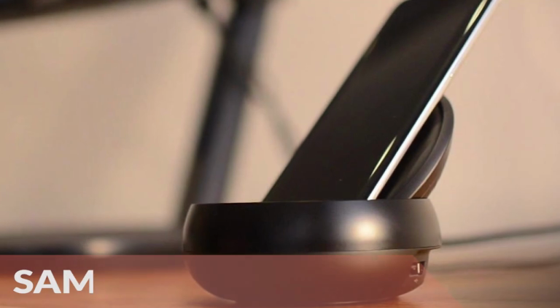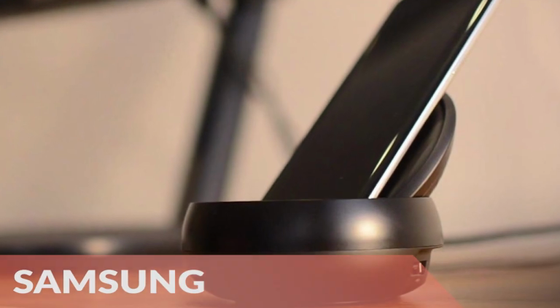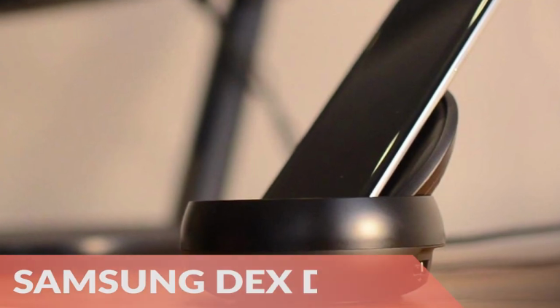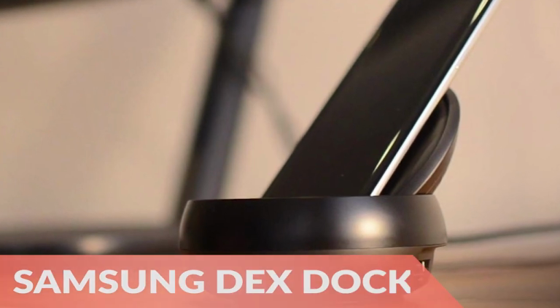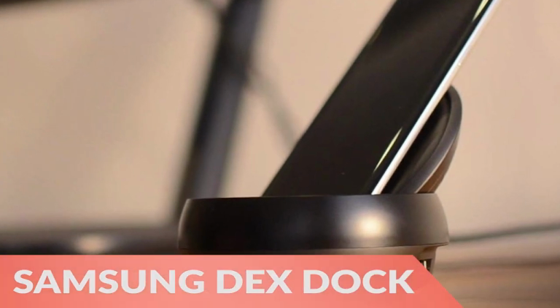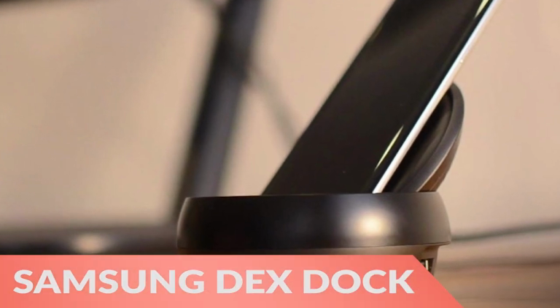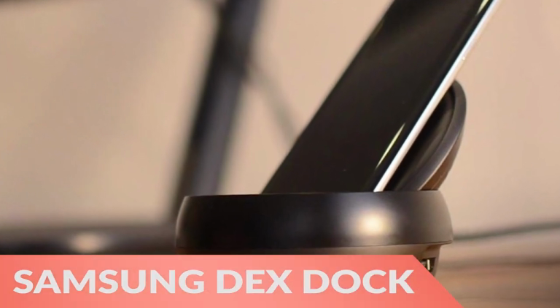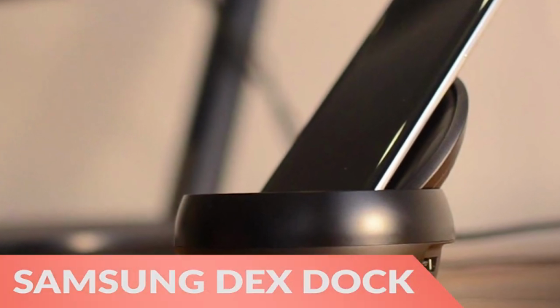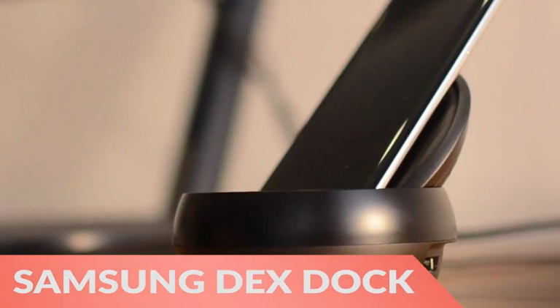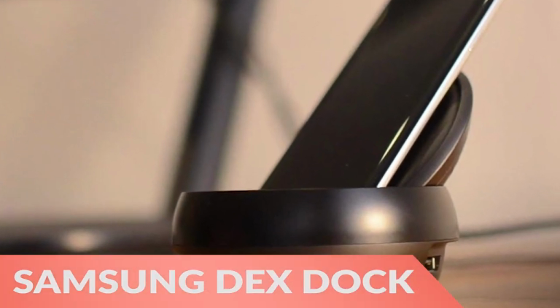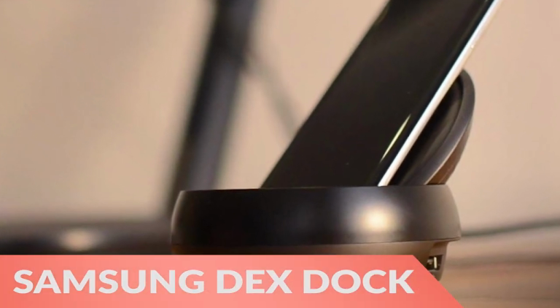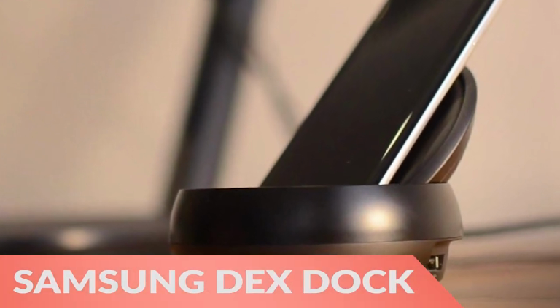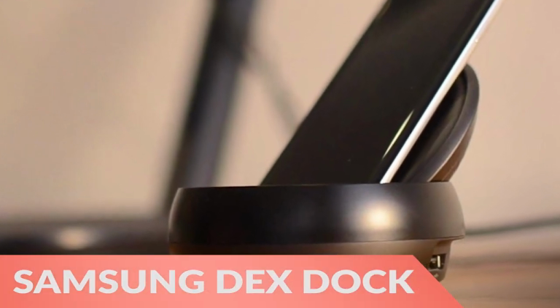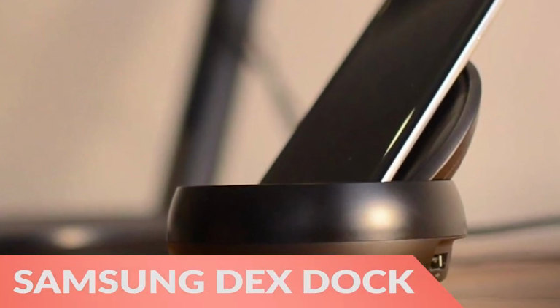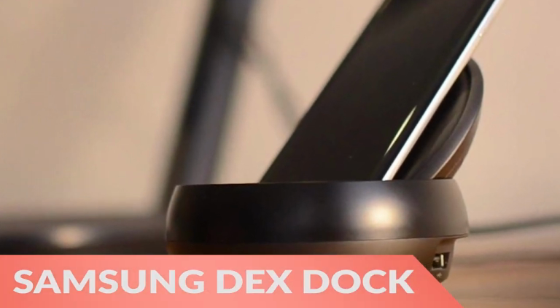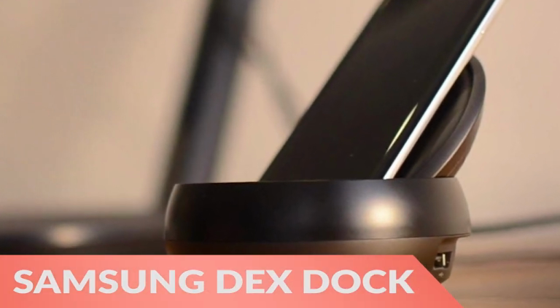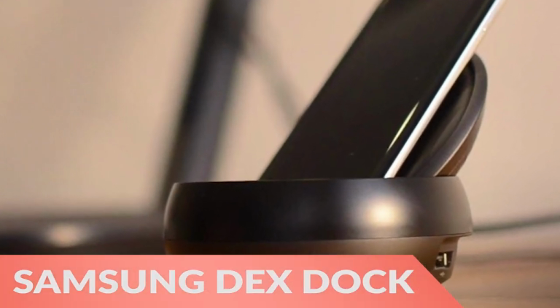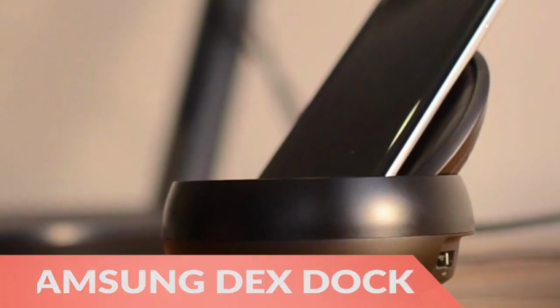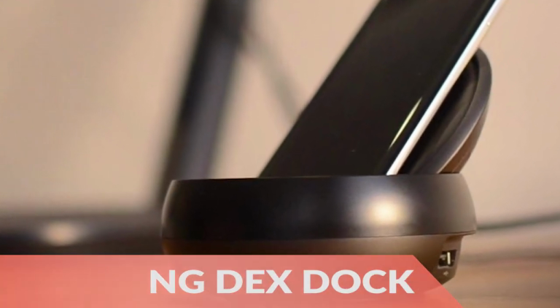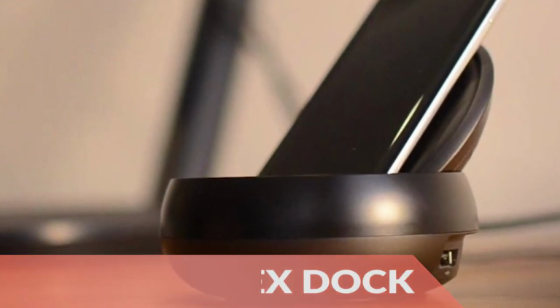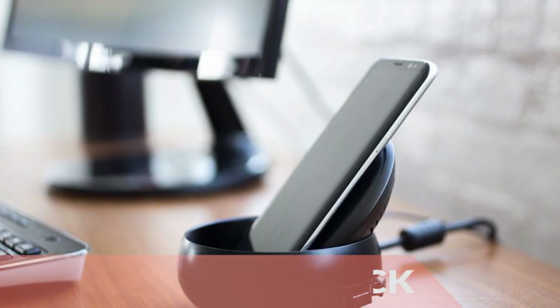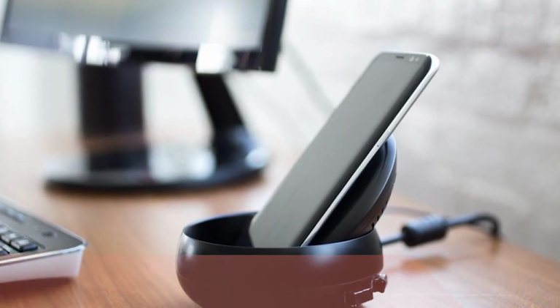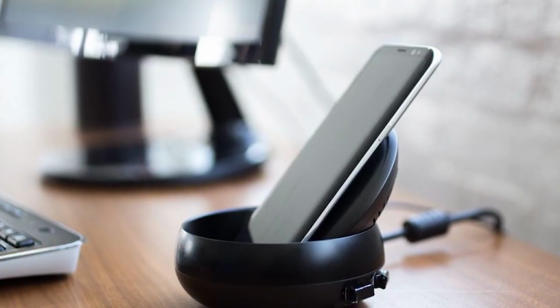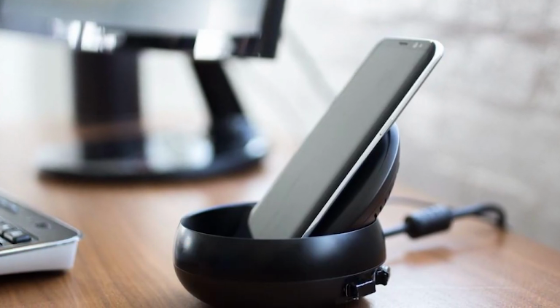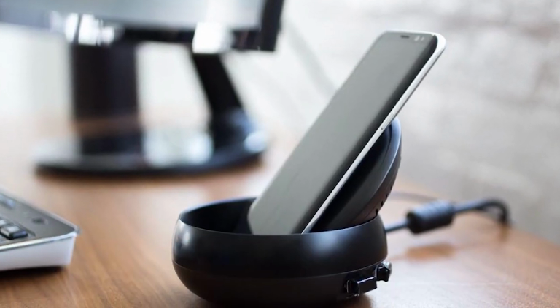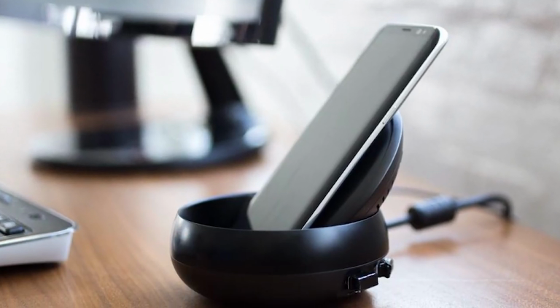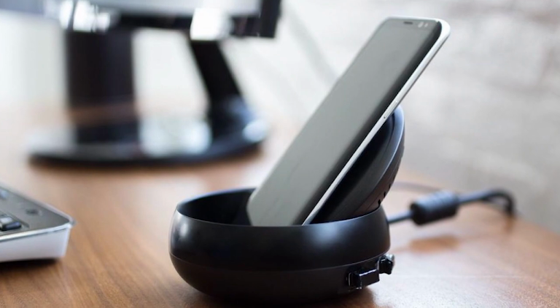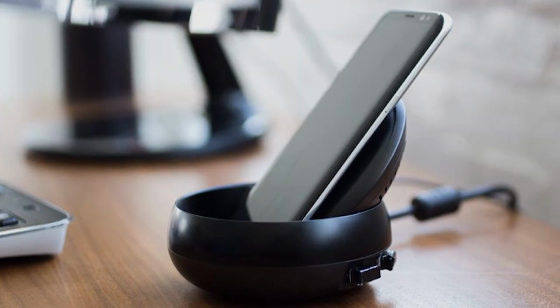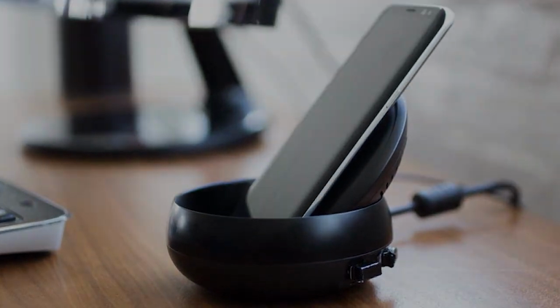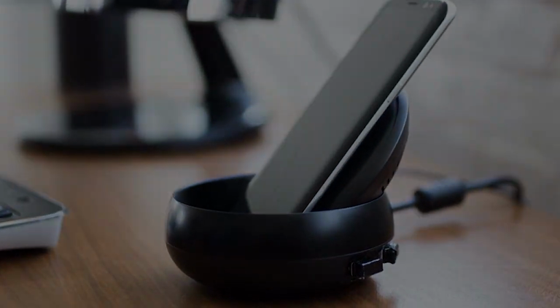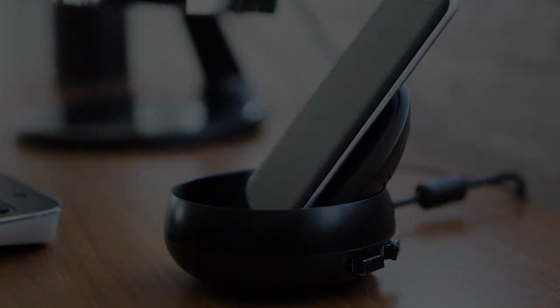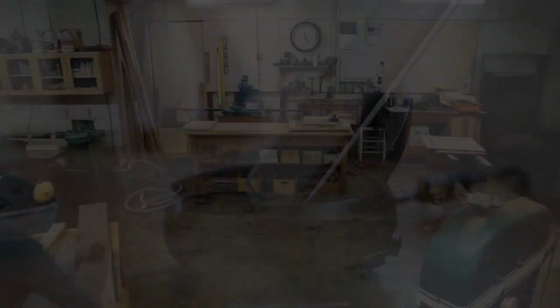Next, the Samsung DeX Dock harnesses the power of the Samsung S8 to function much like a normal computer.